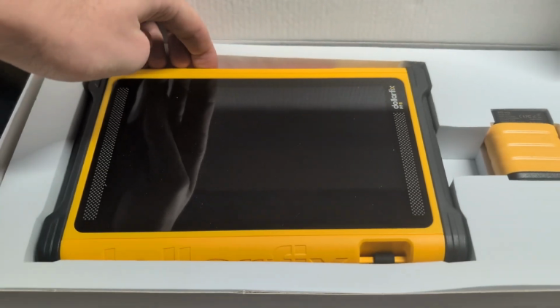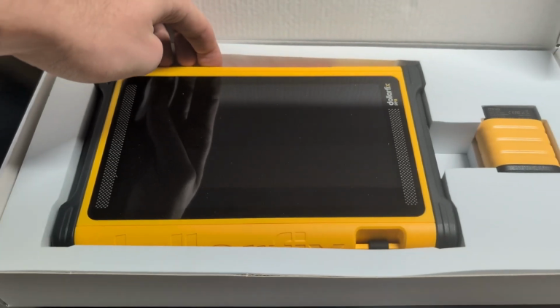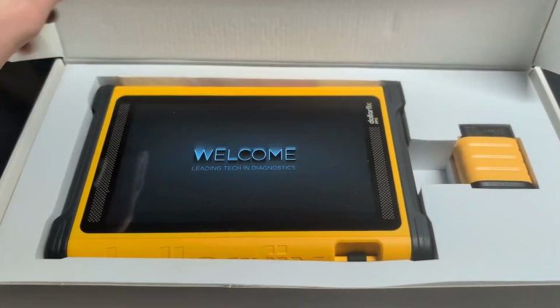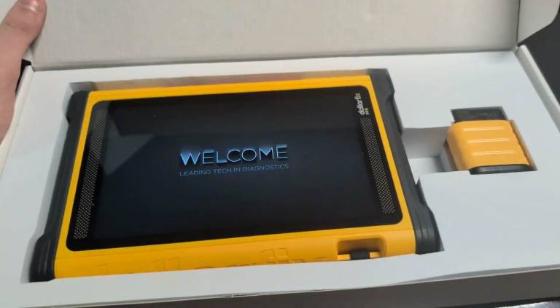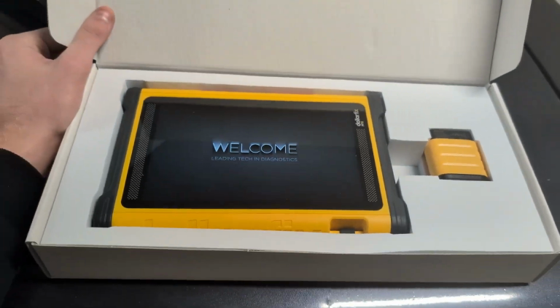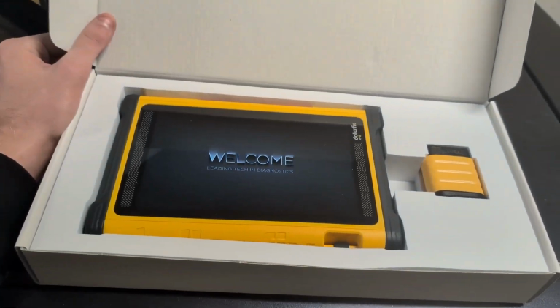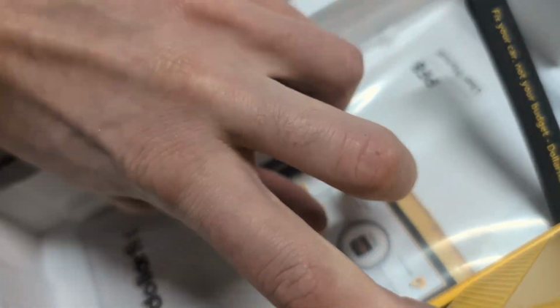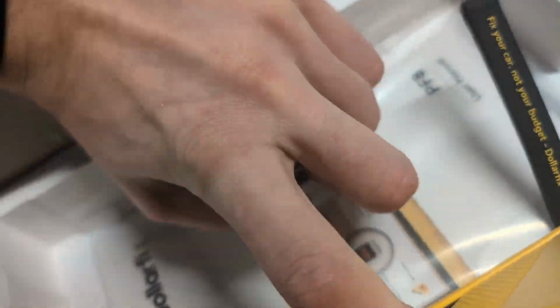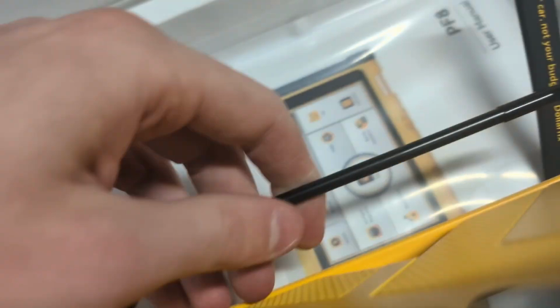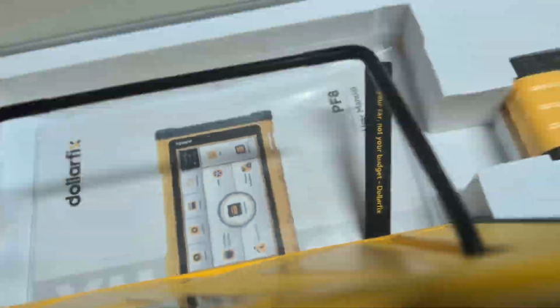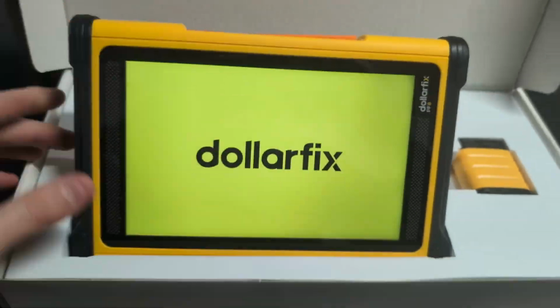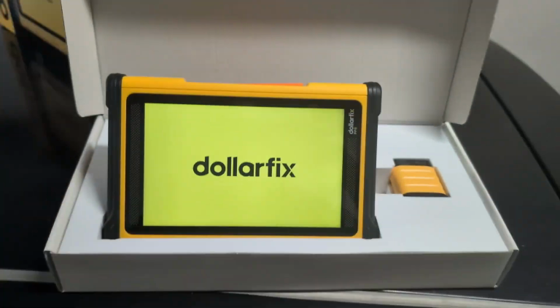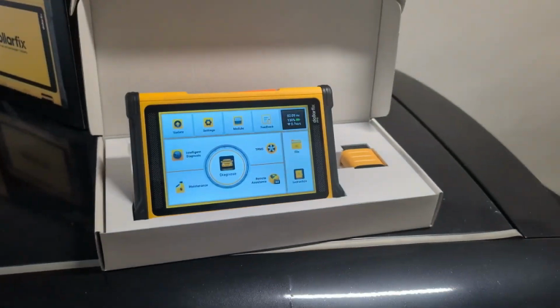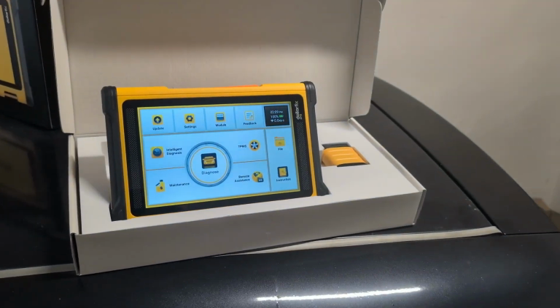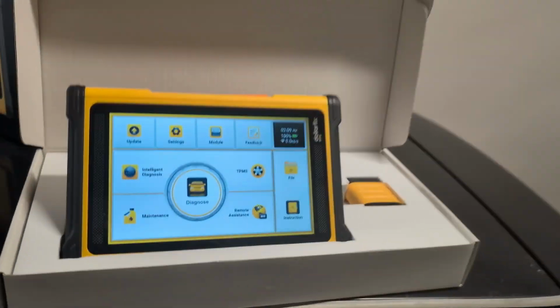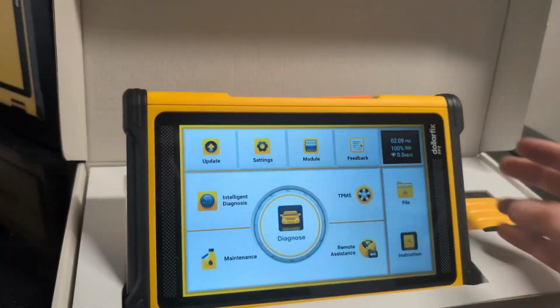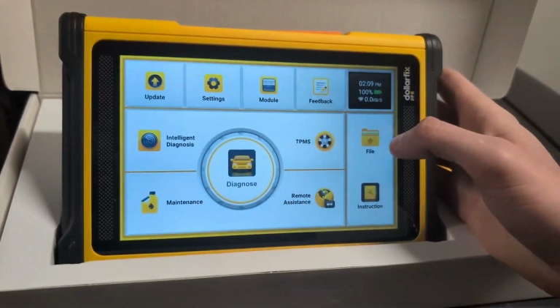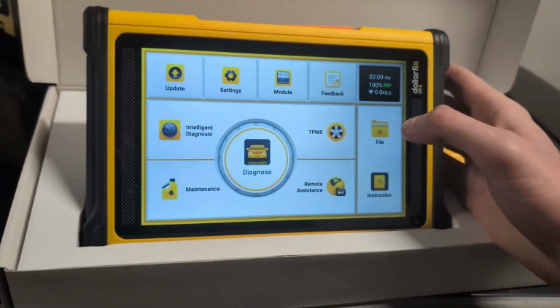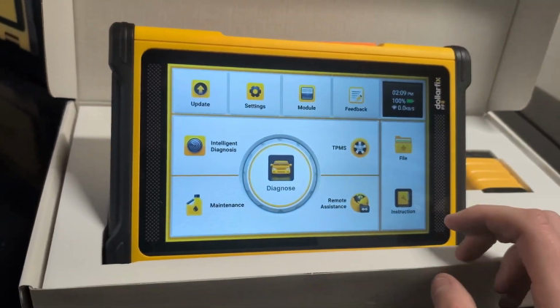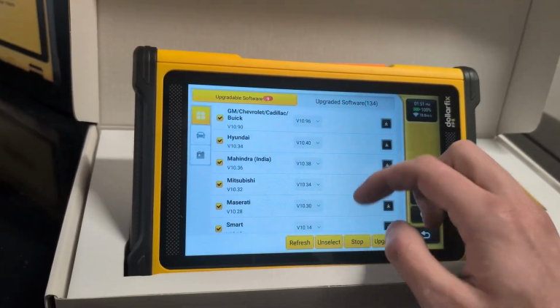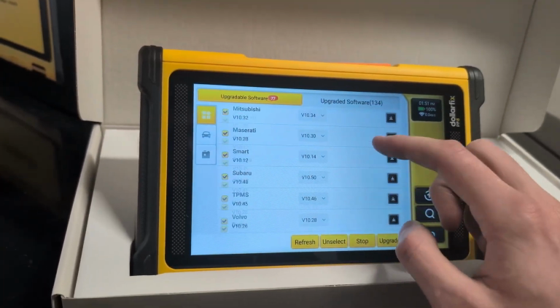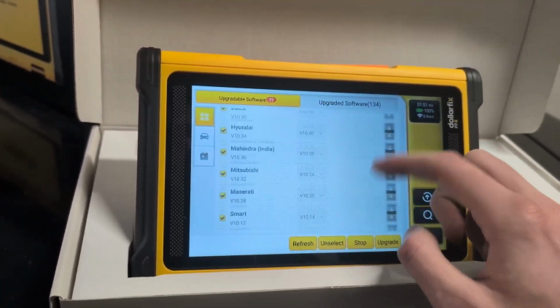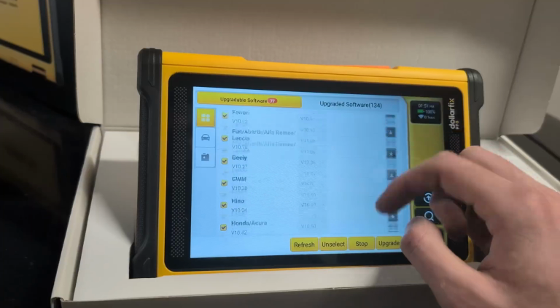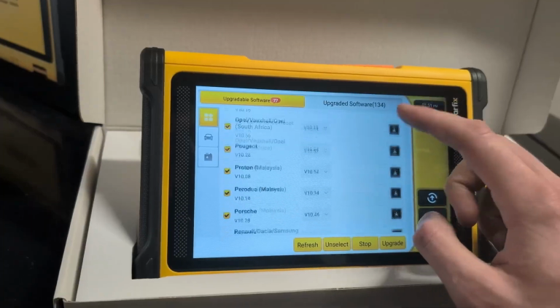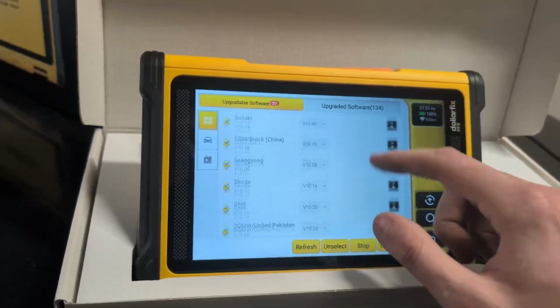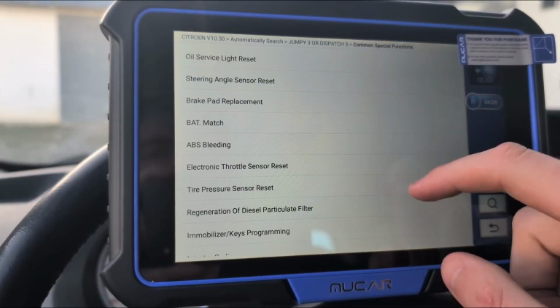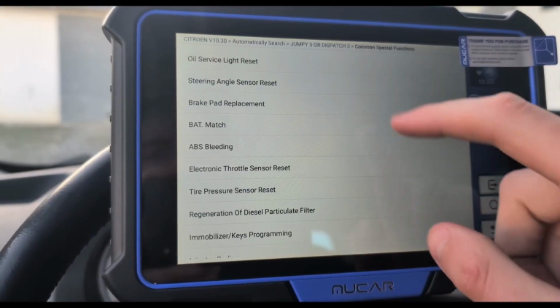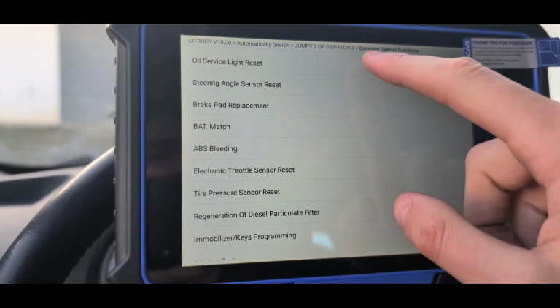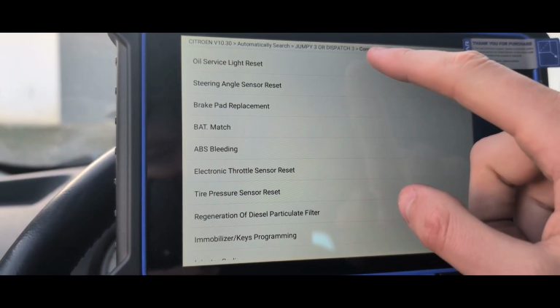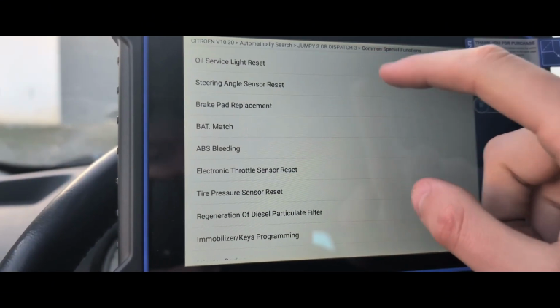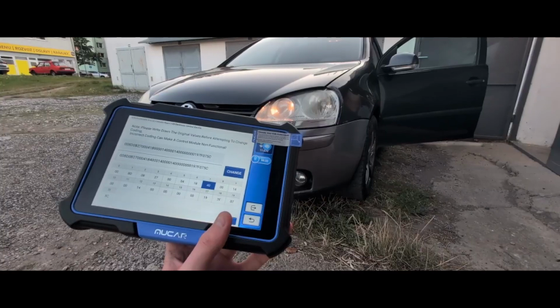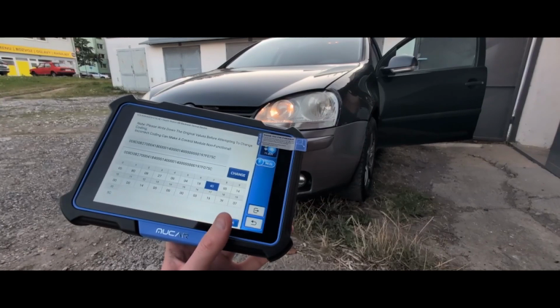This is the Dollarfix DF8. Dollarfix is the same brand as Mucar, and this is a very similar scanner to the Mucar VO8.